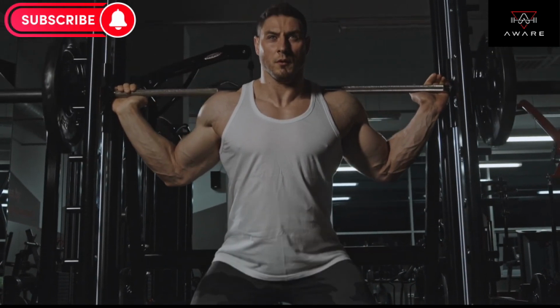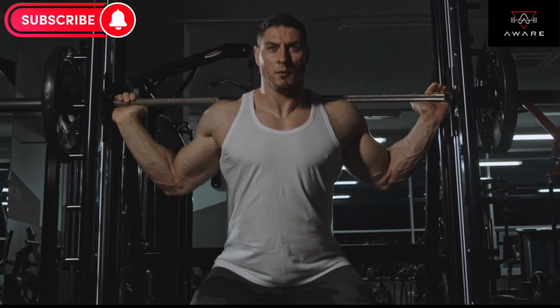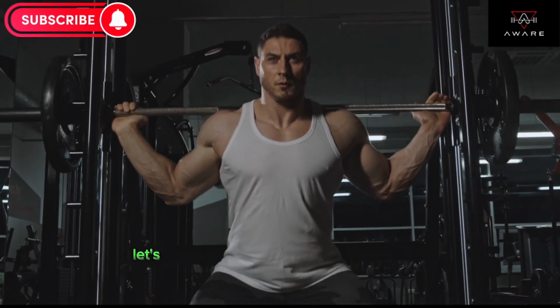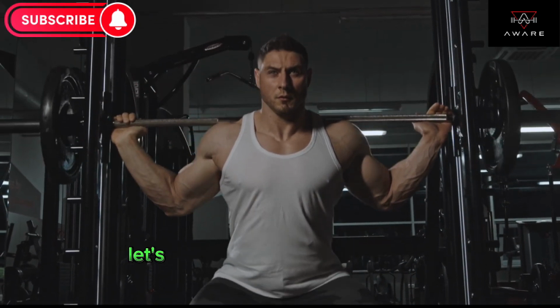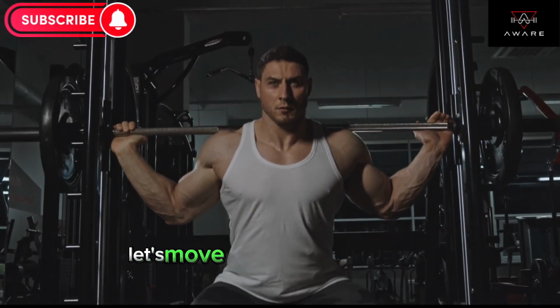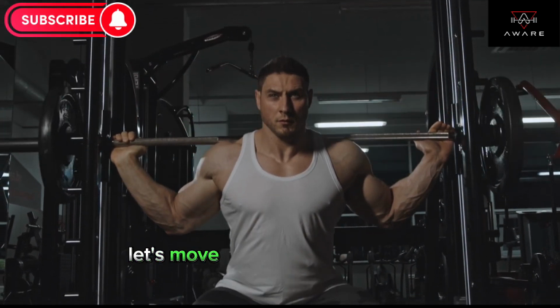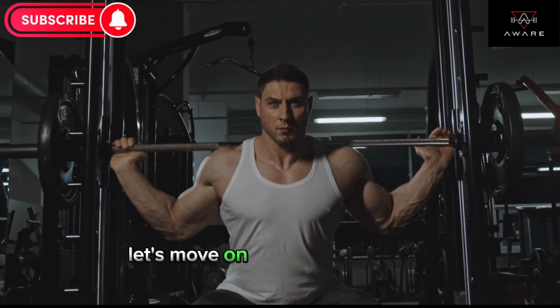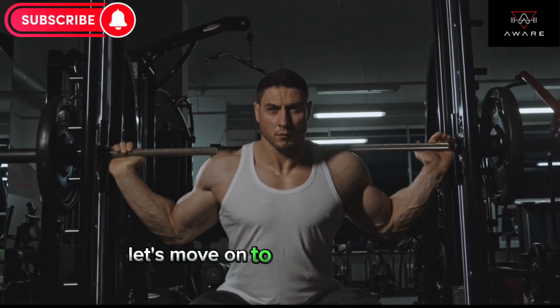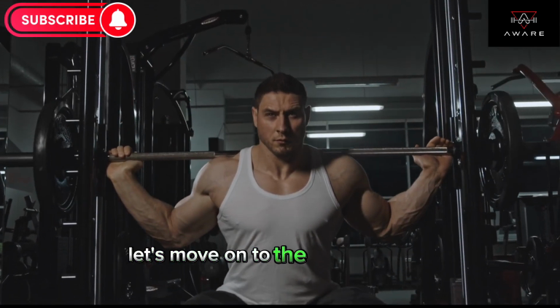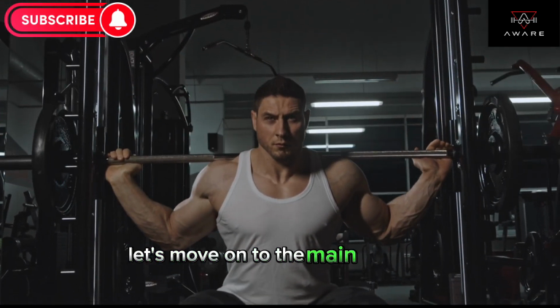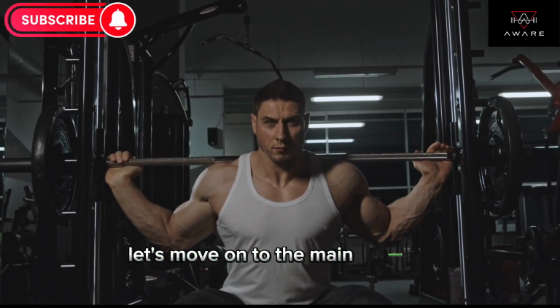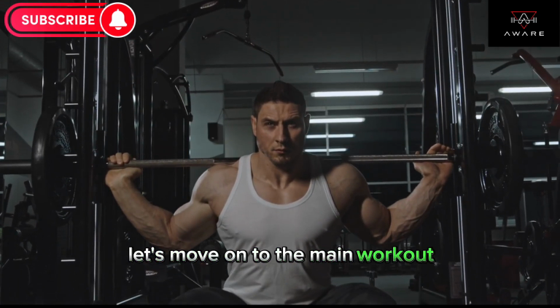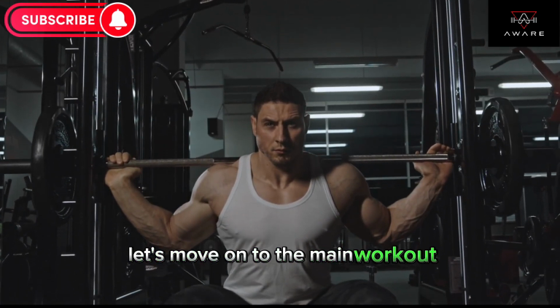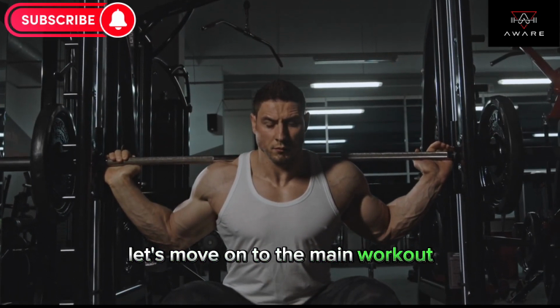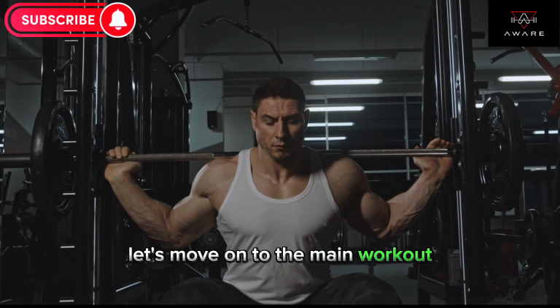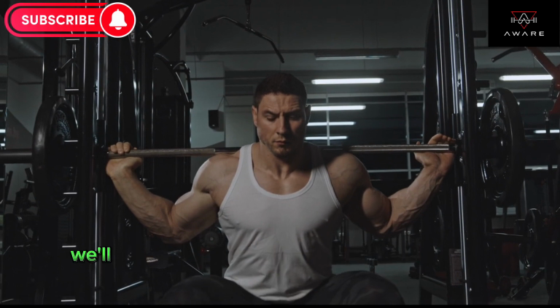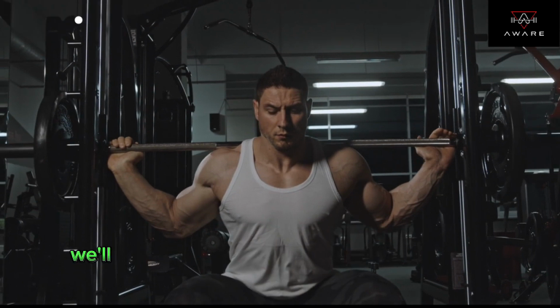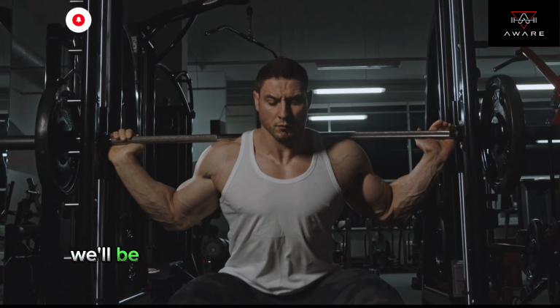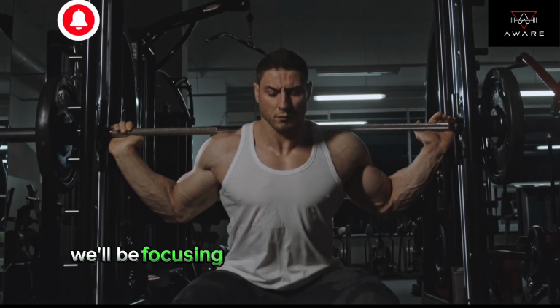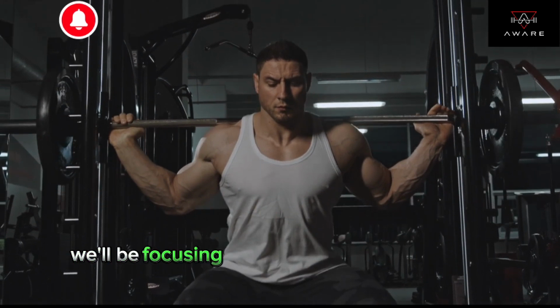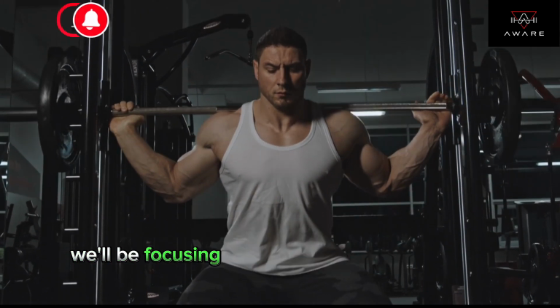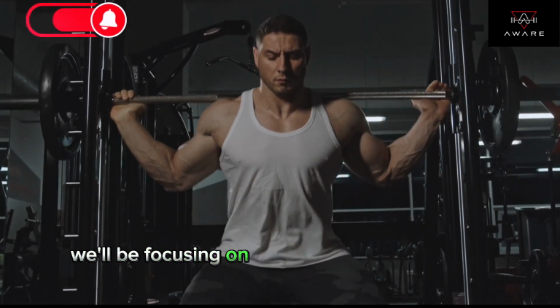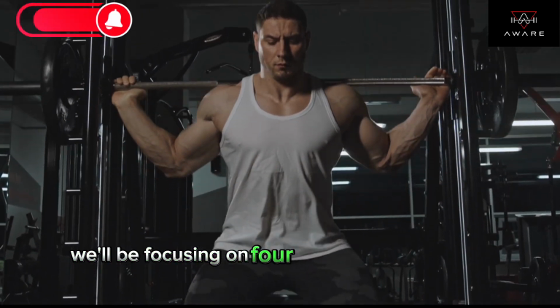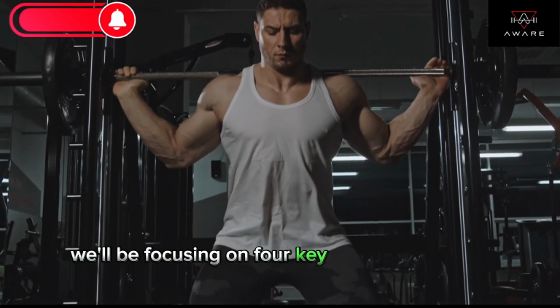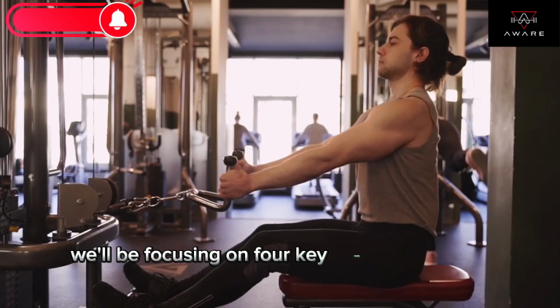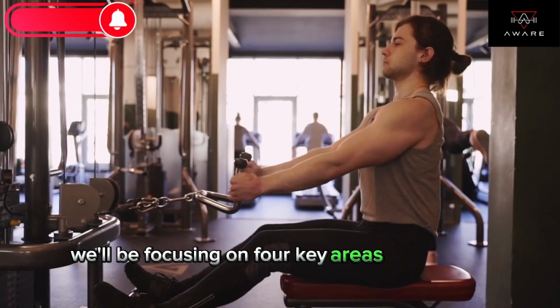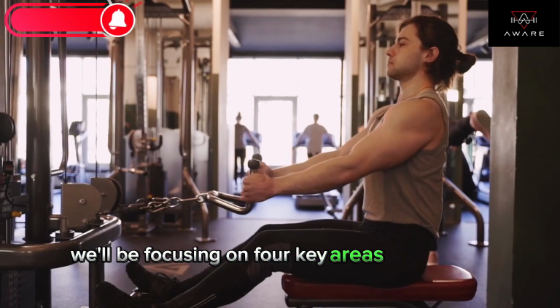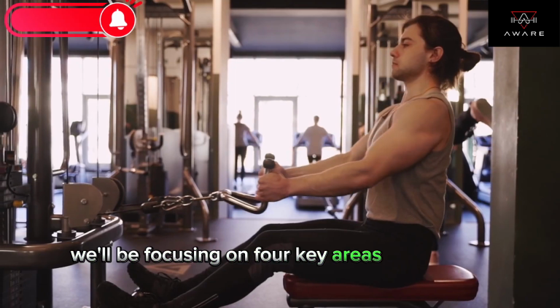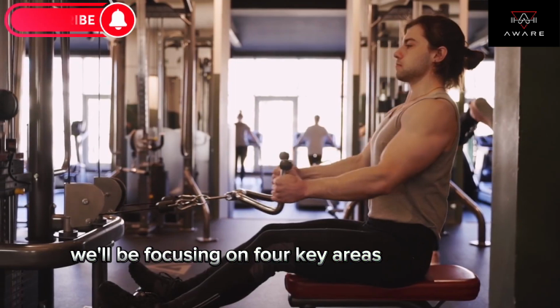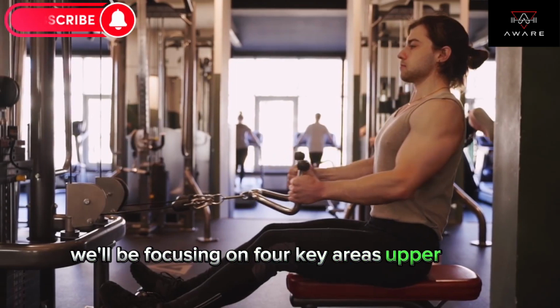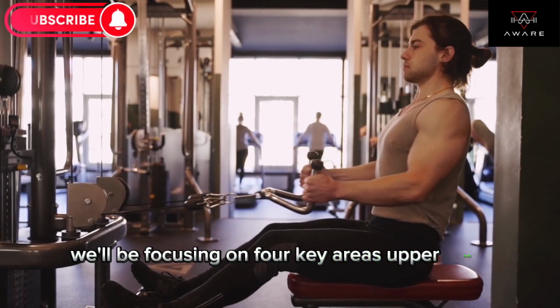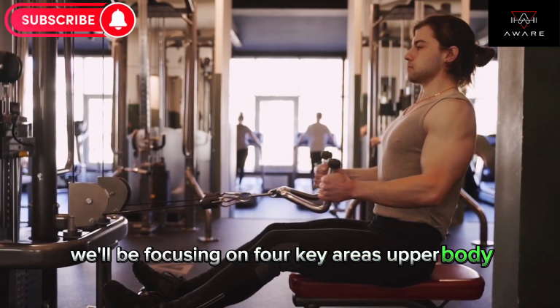We'll be focusing on four key areas: upper body, core, cardio, and lower body.